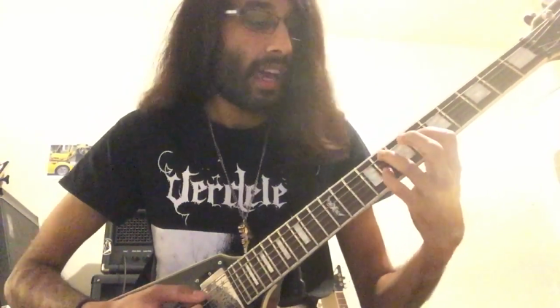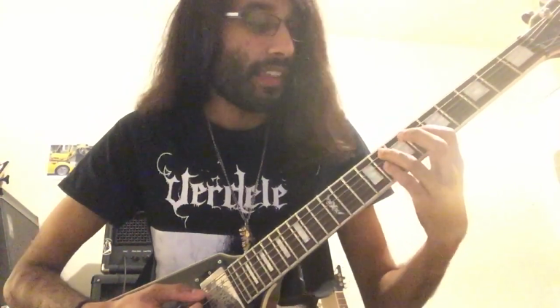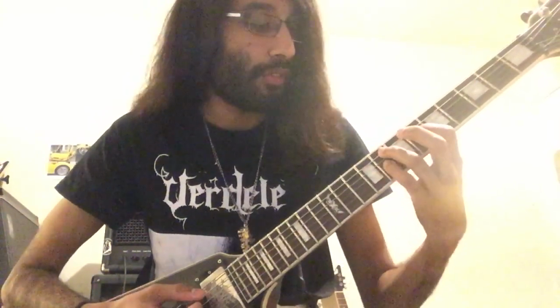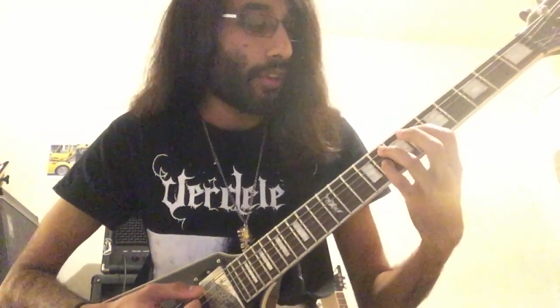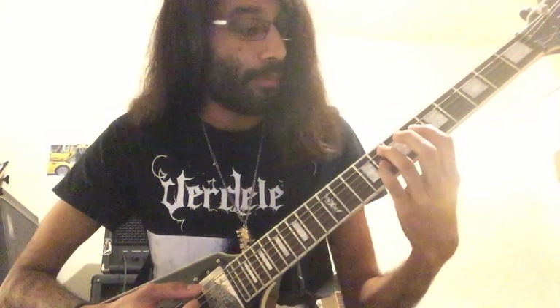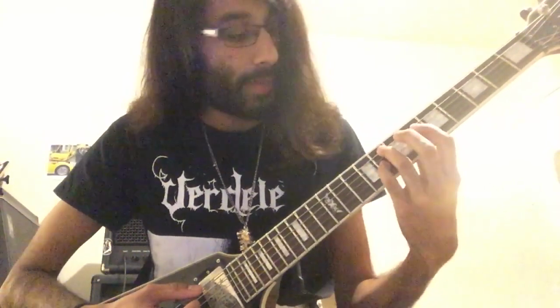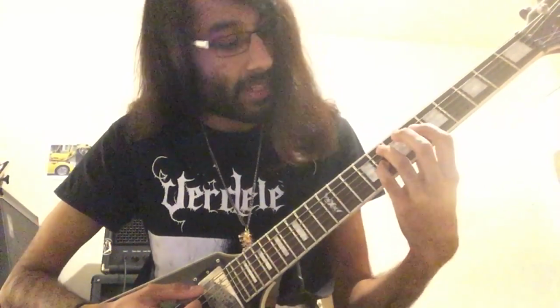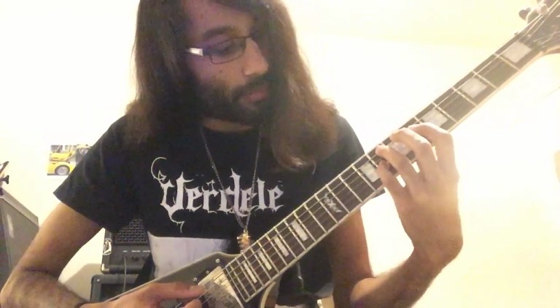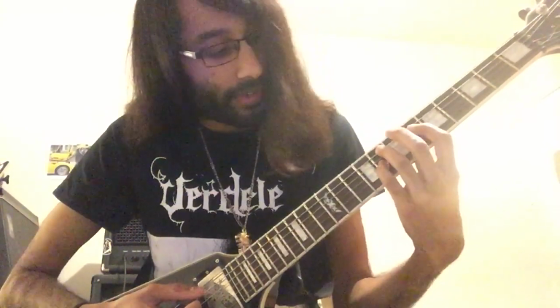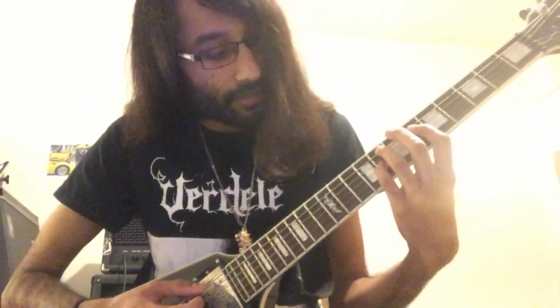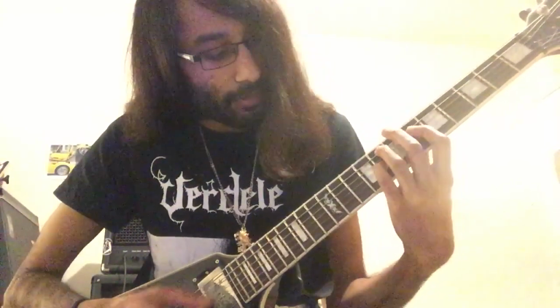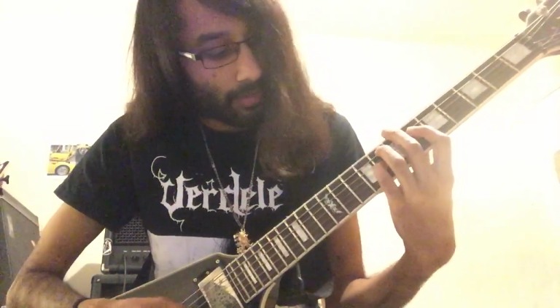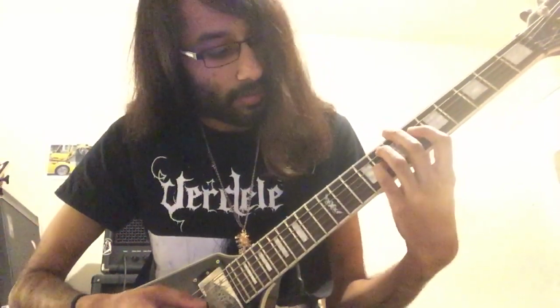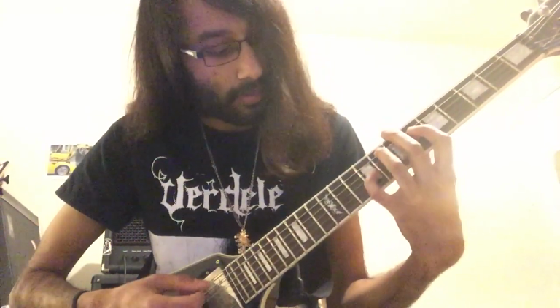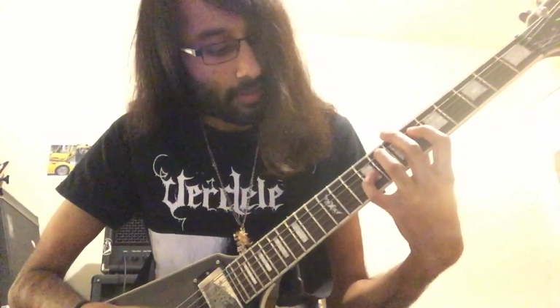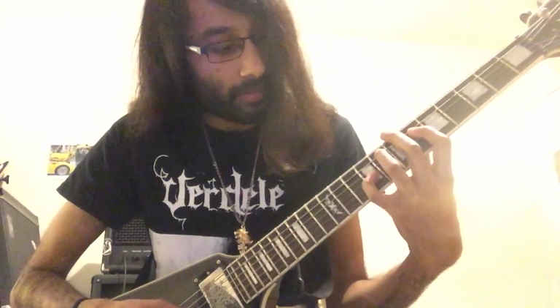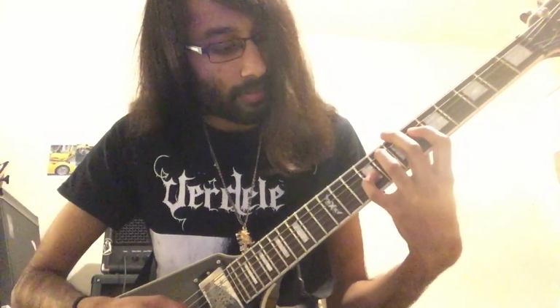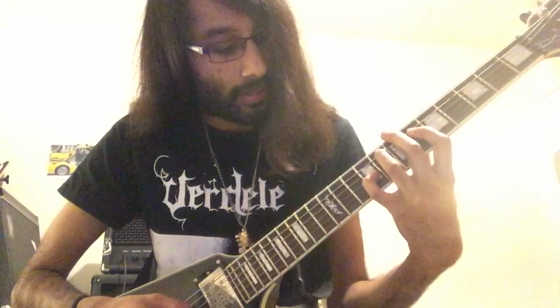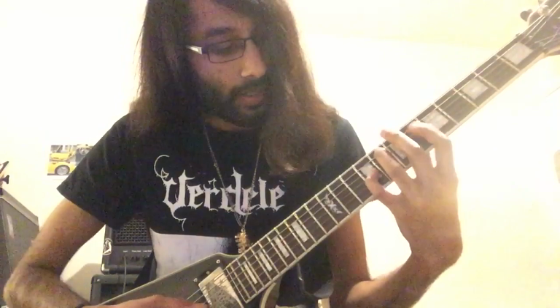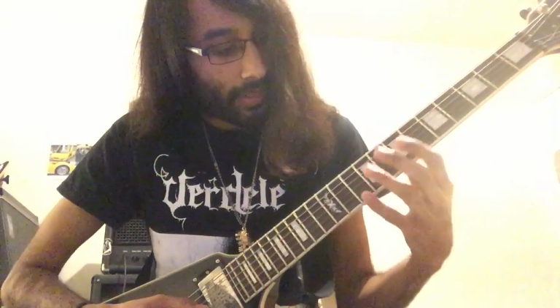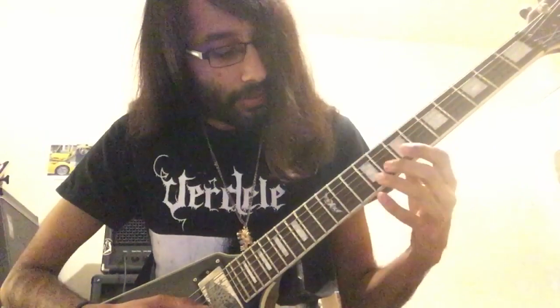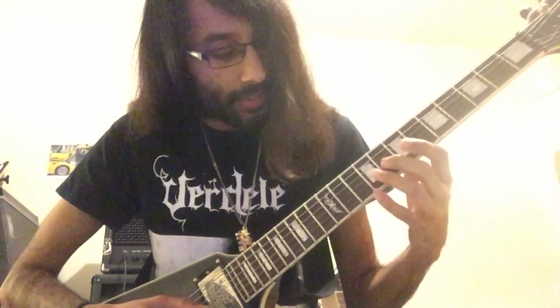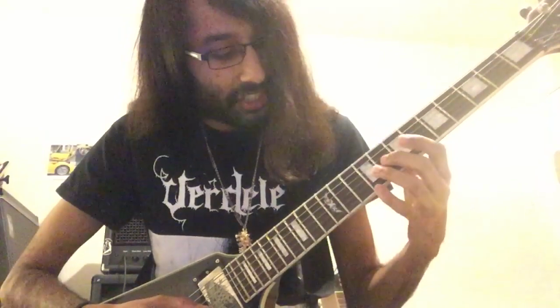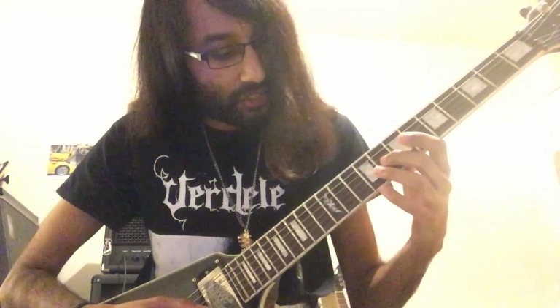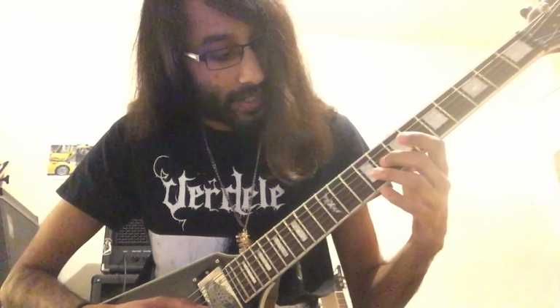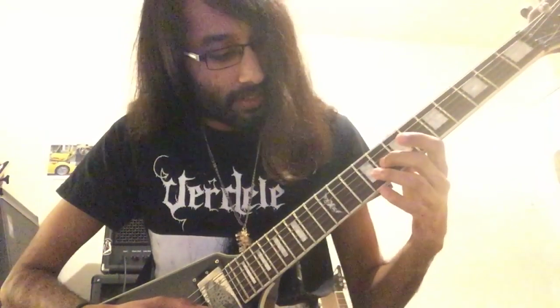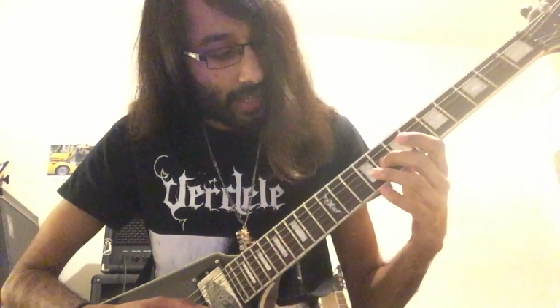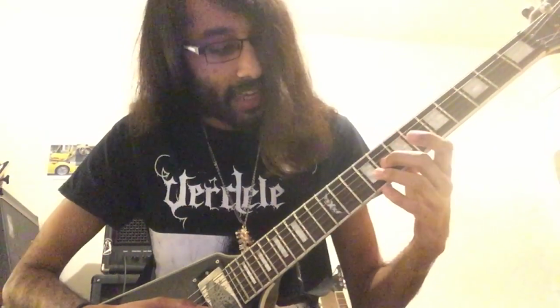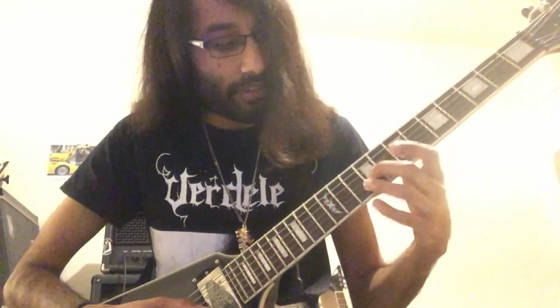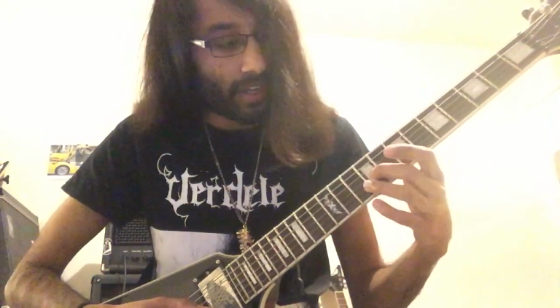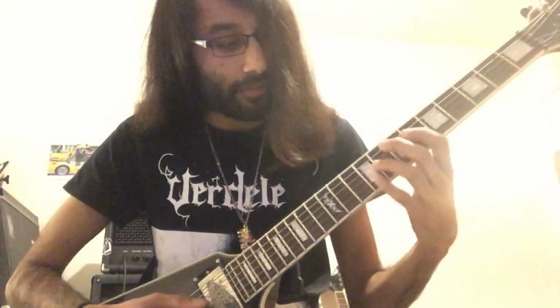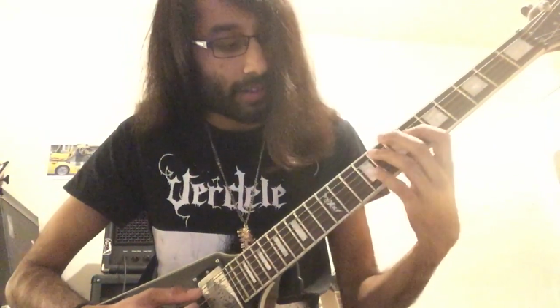And then you've got the melody moving to the G string, 8th and 9th fret.